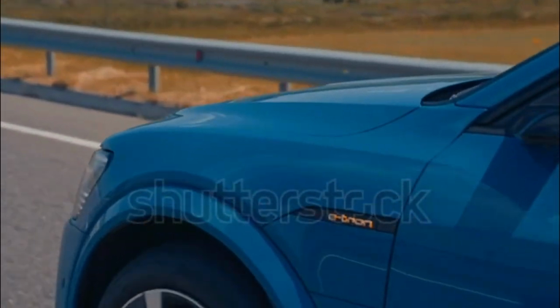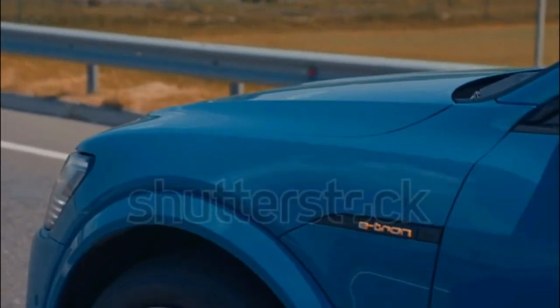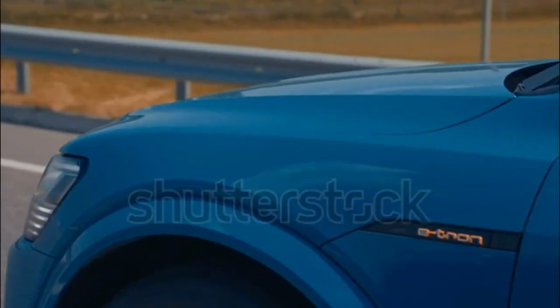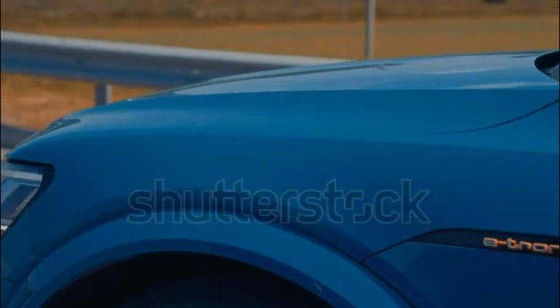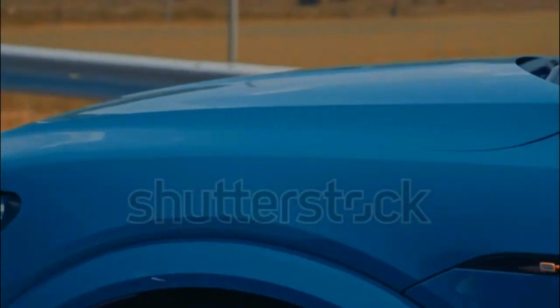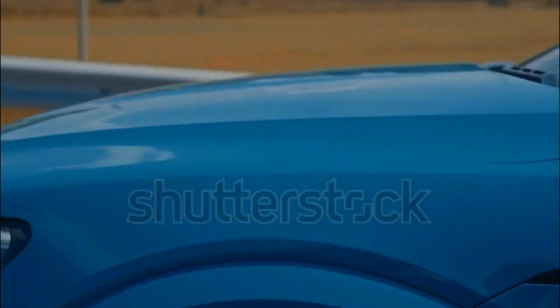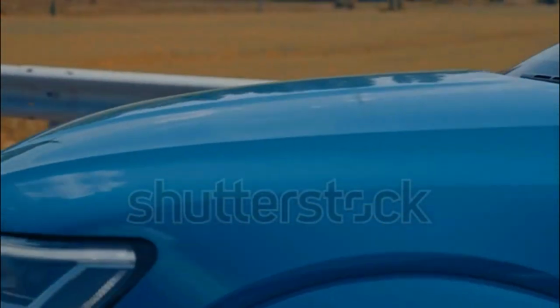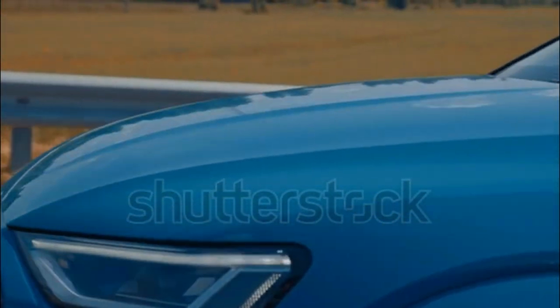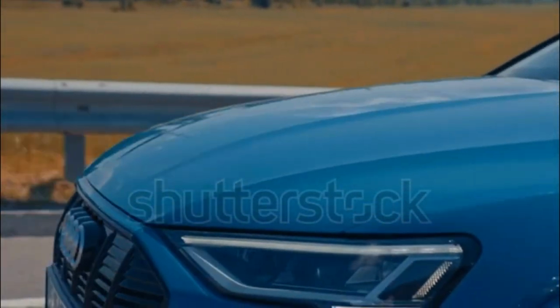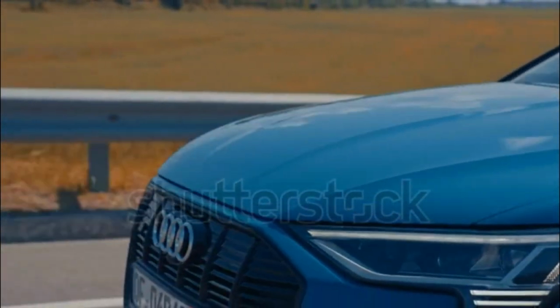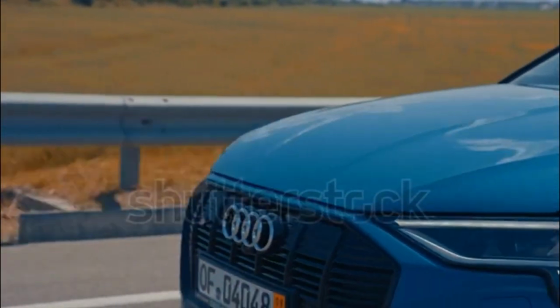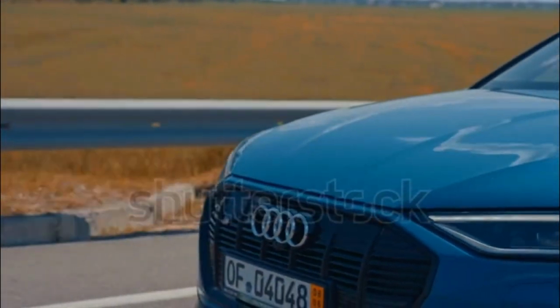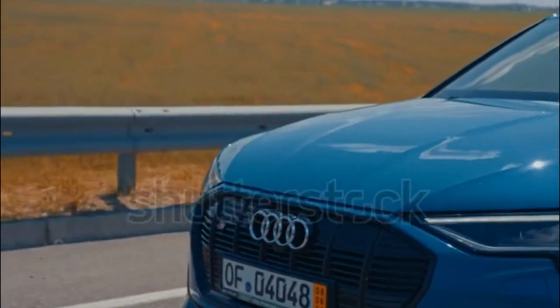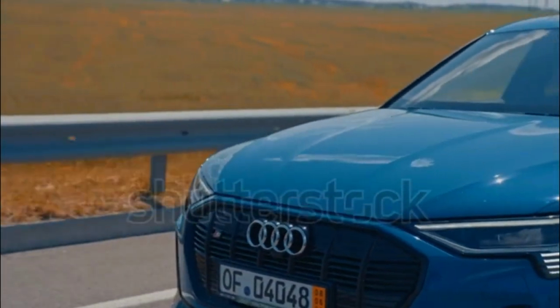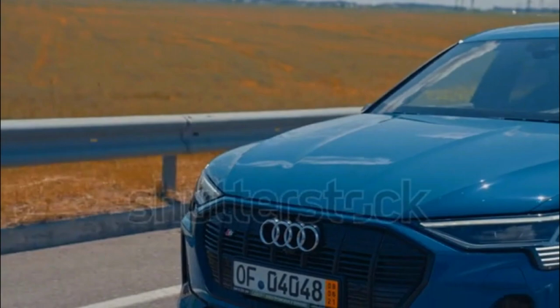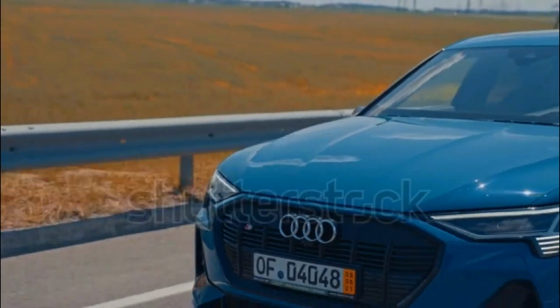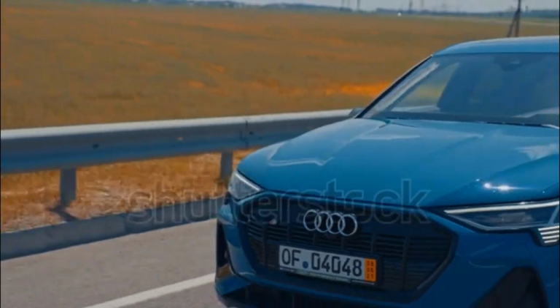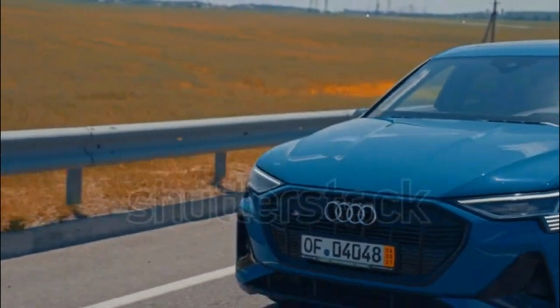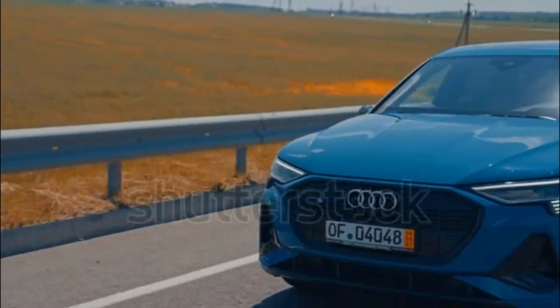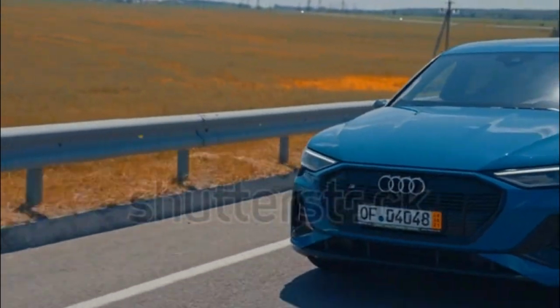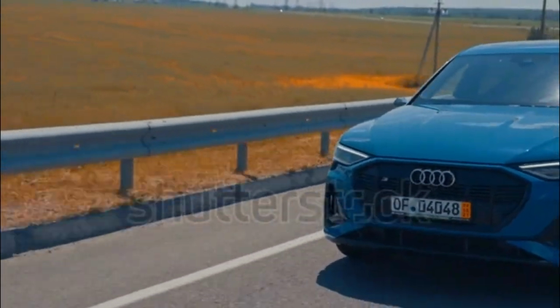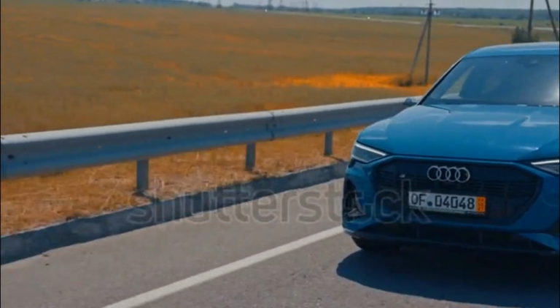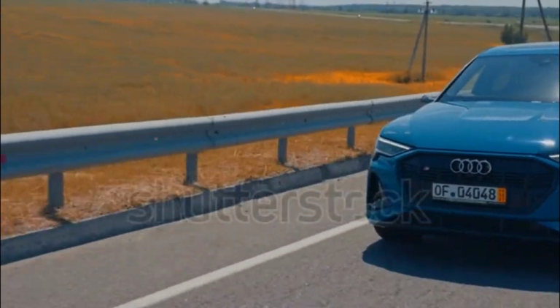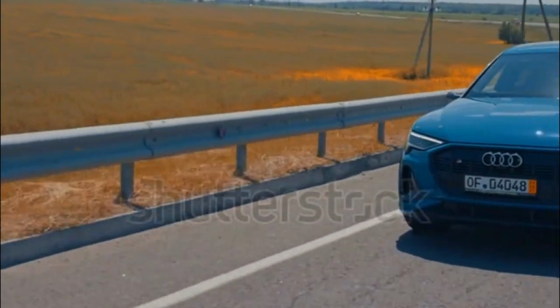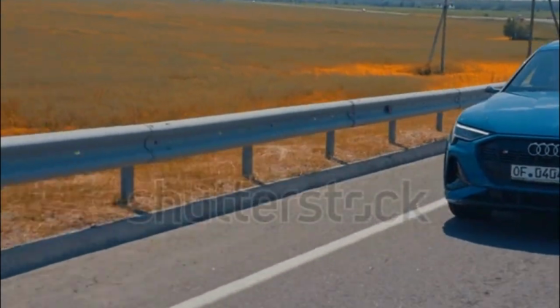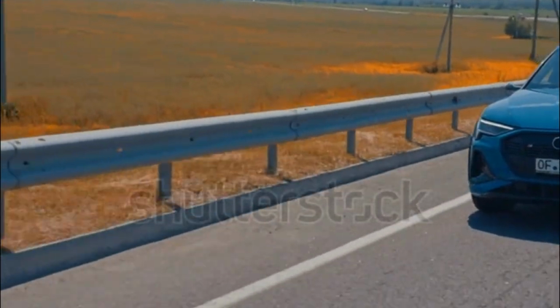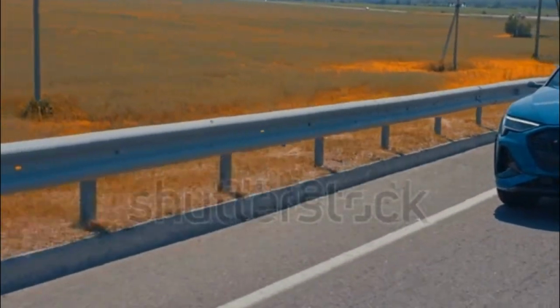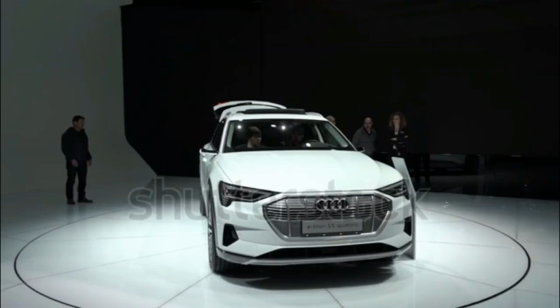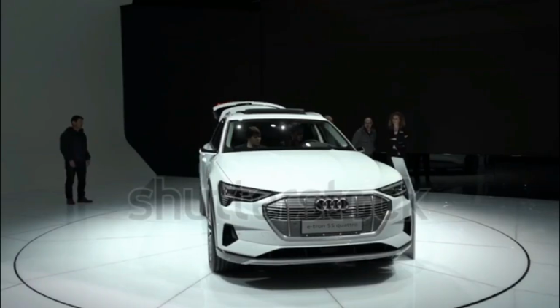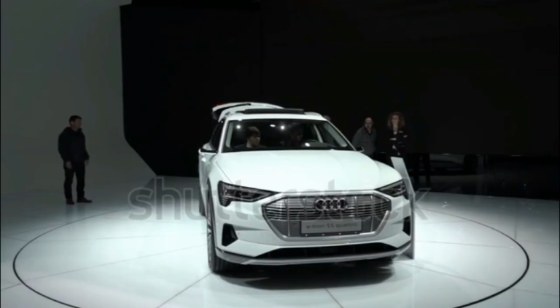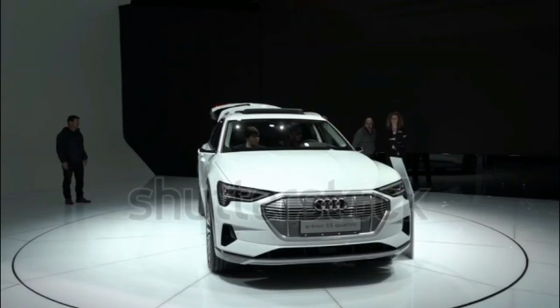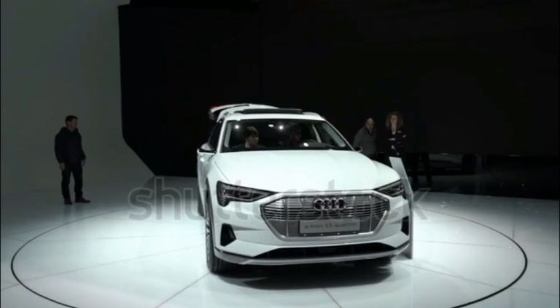The e-tron makes good use of its engine-free form factor, providing plenty of space for passengers and cargo.